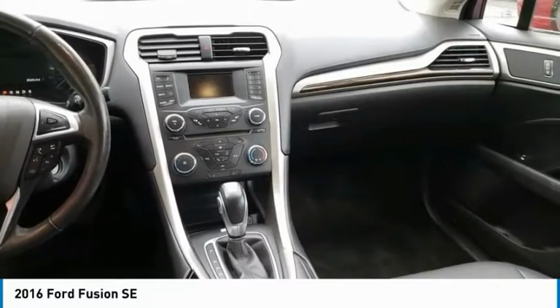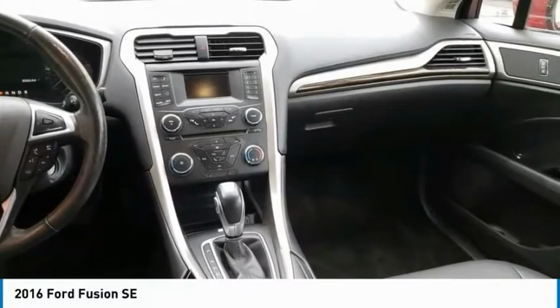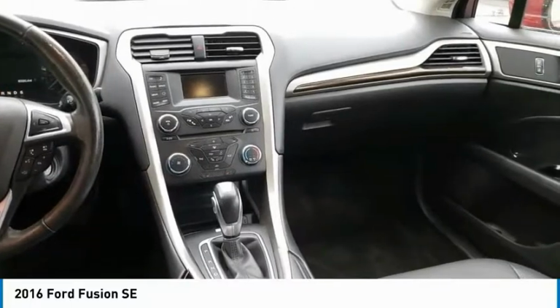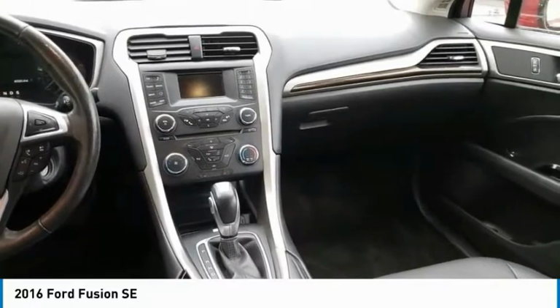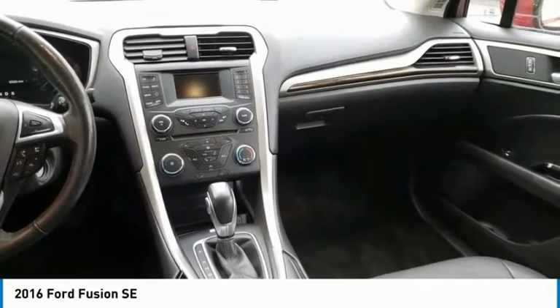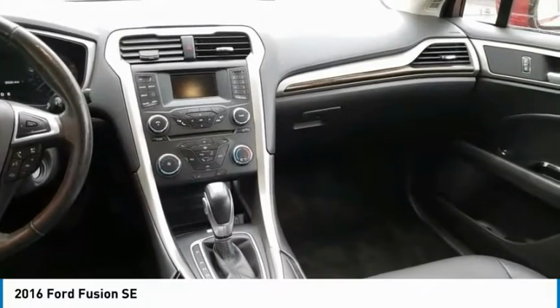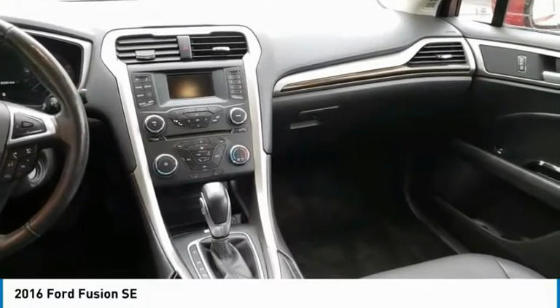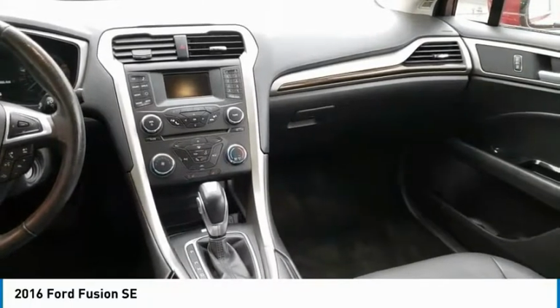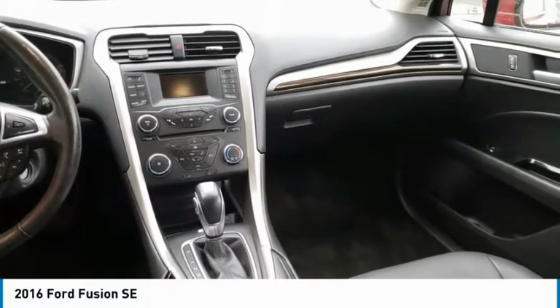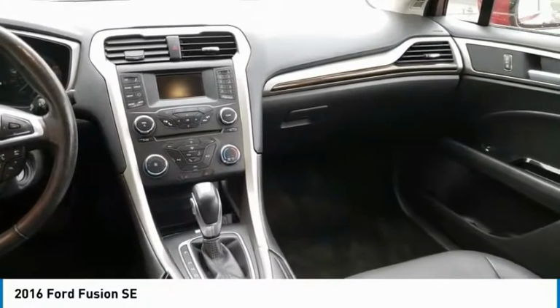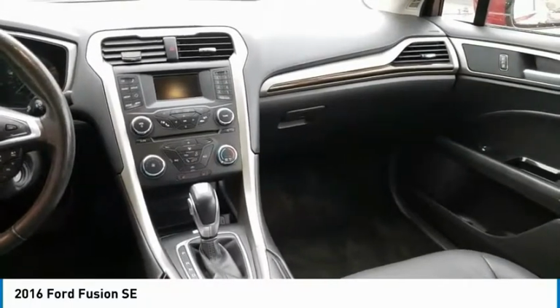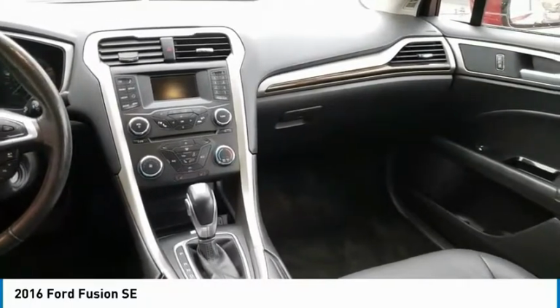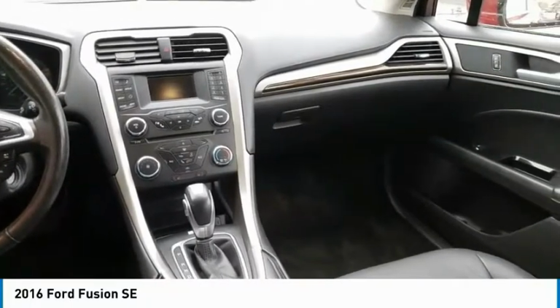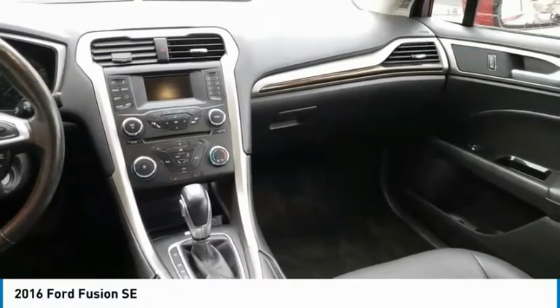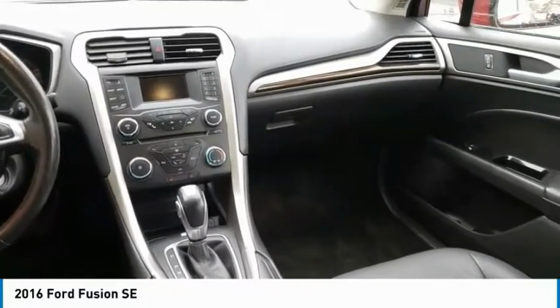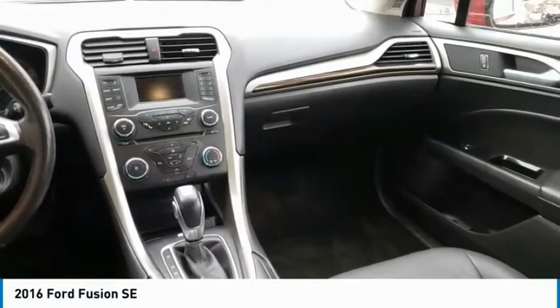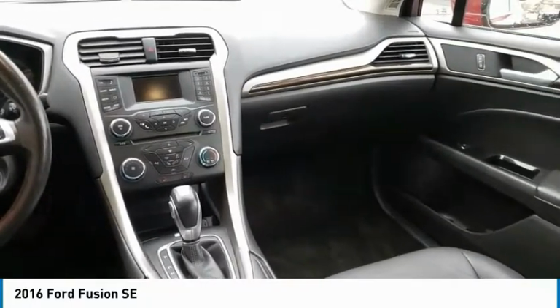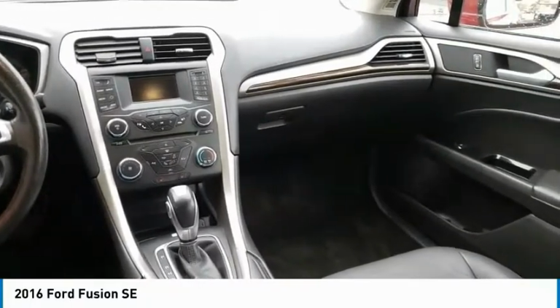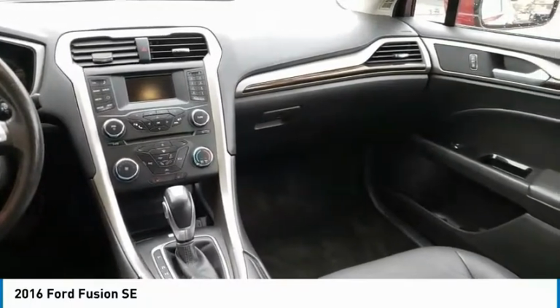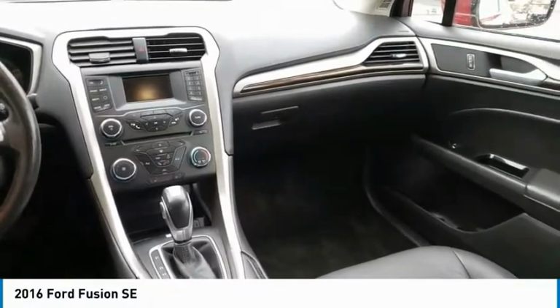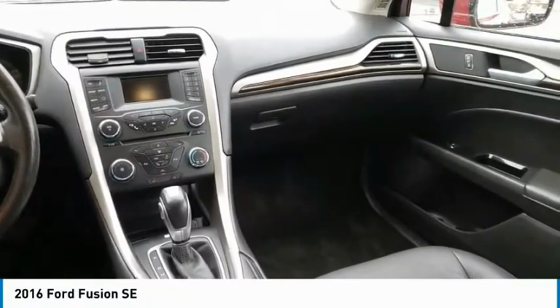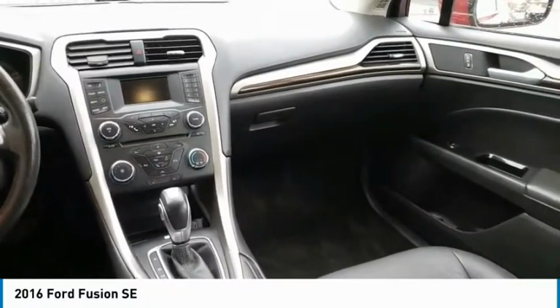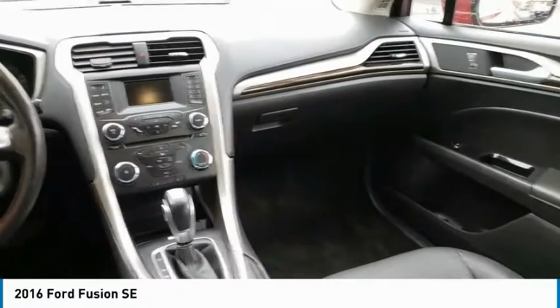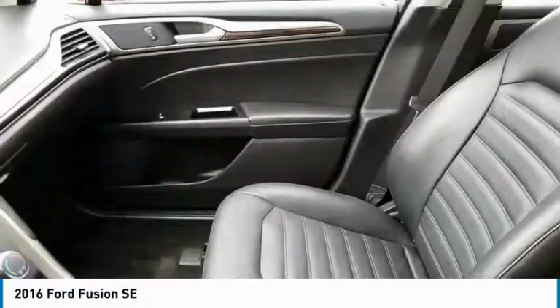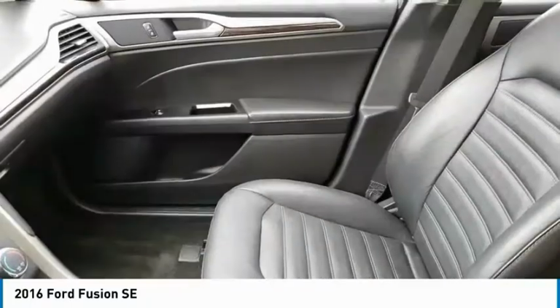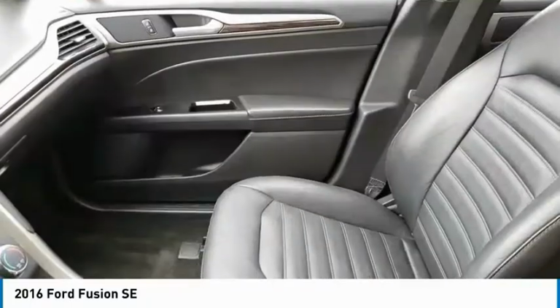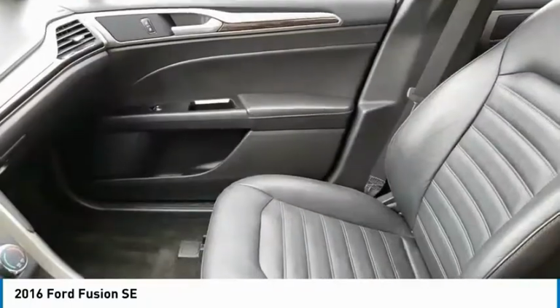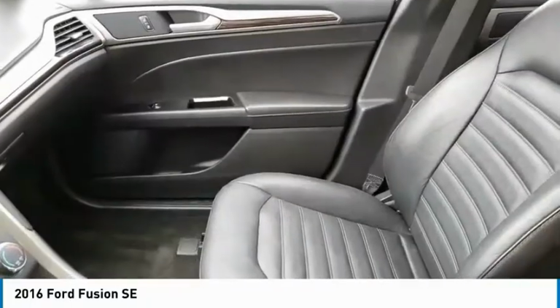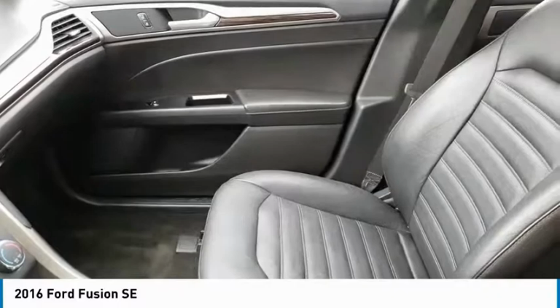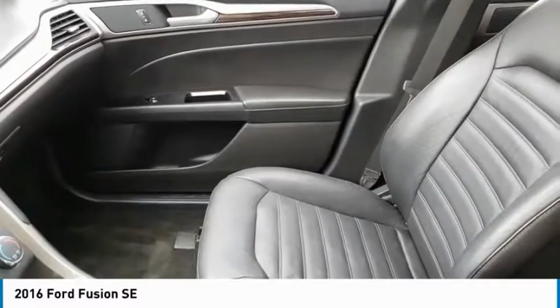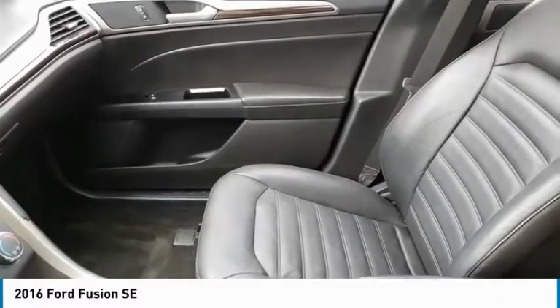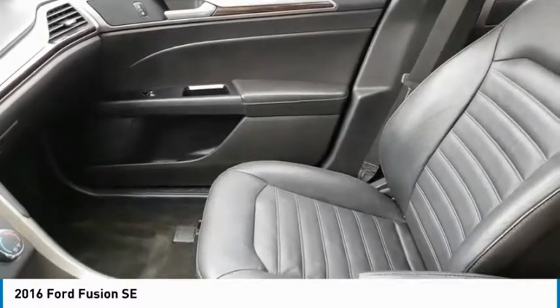Rear window defroster. This beauty will make even your house keys jealous. Drive it today.